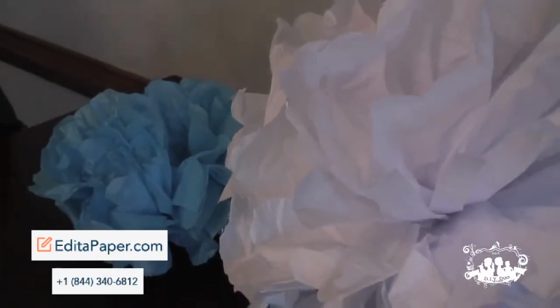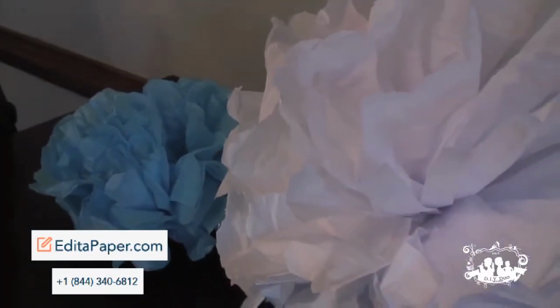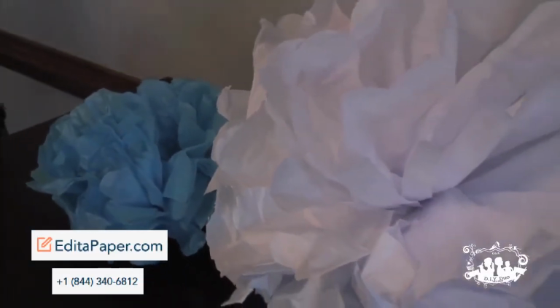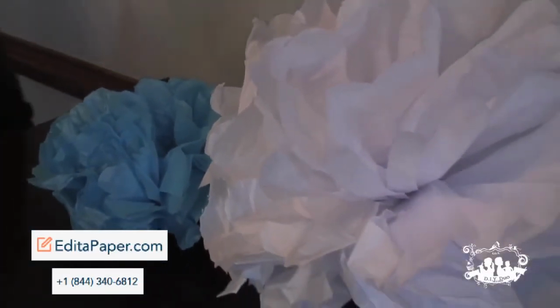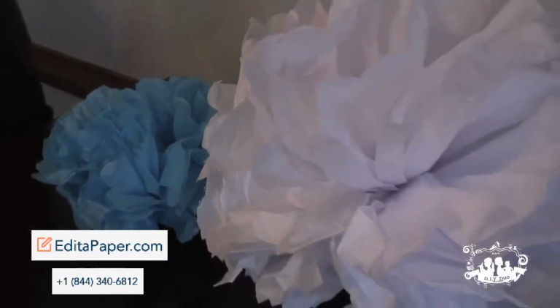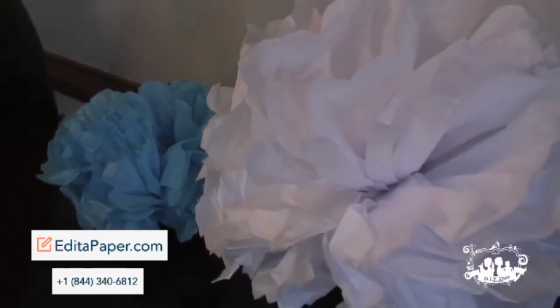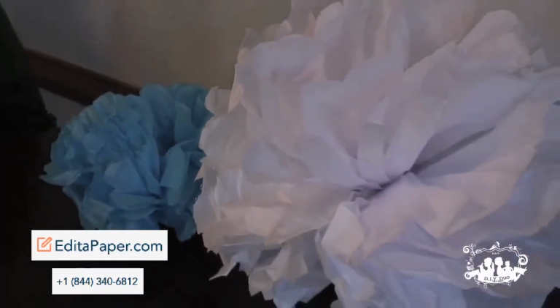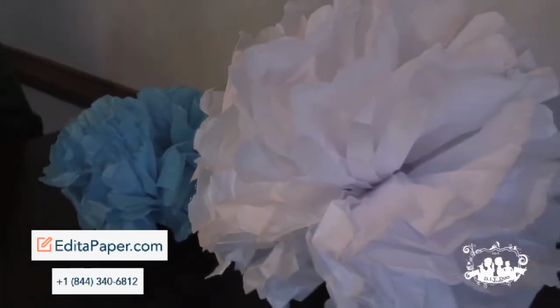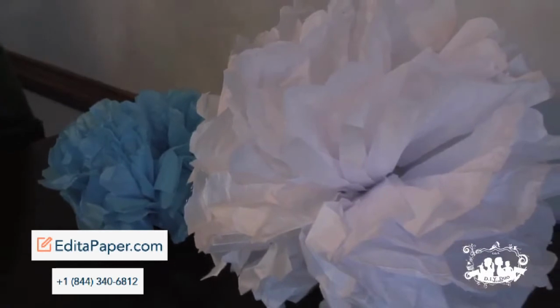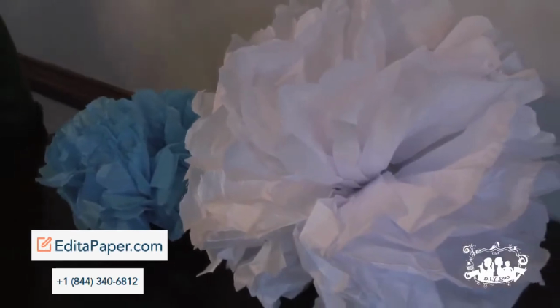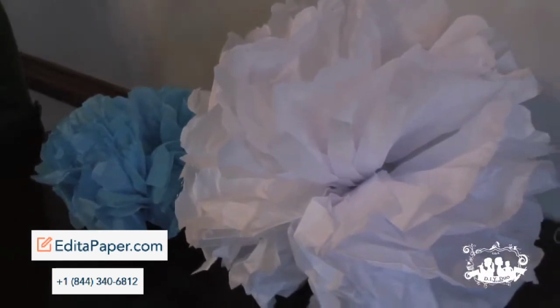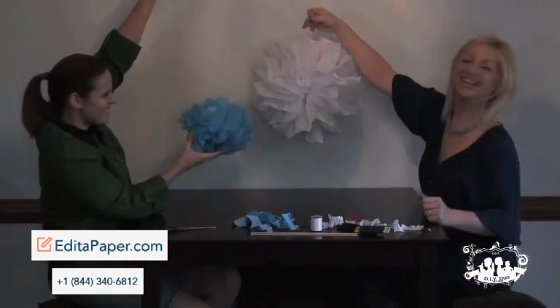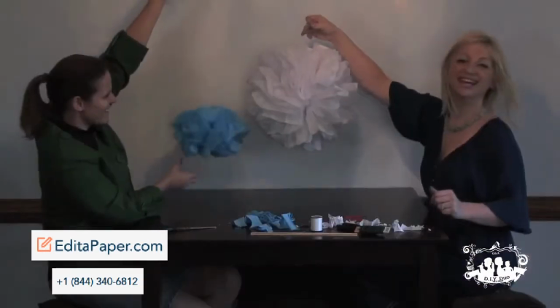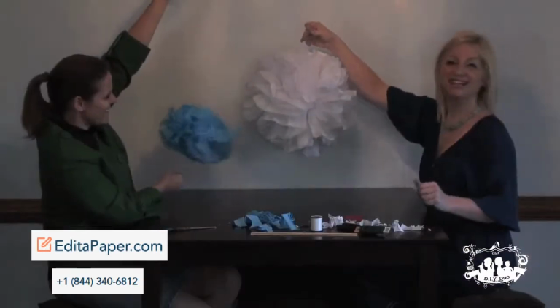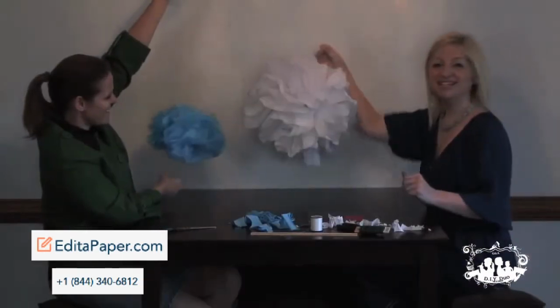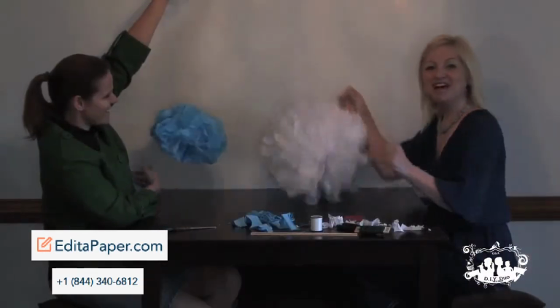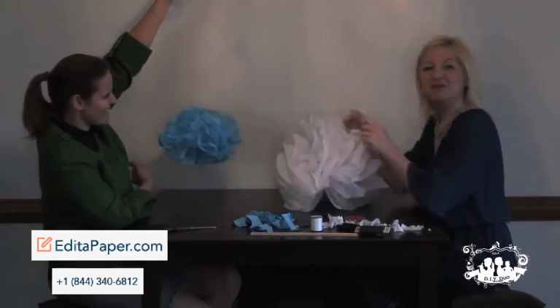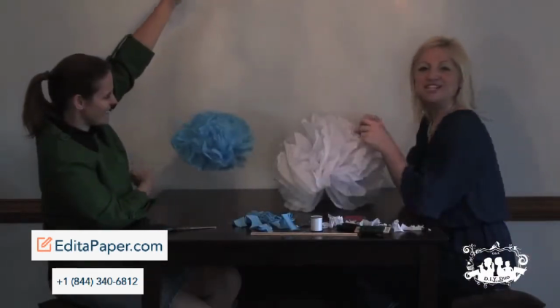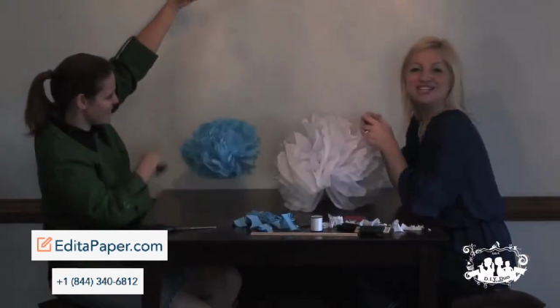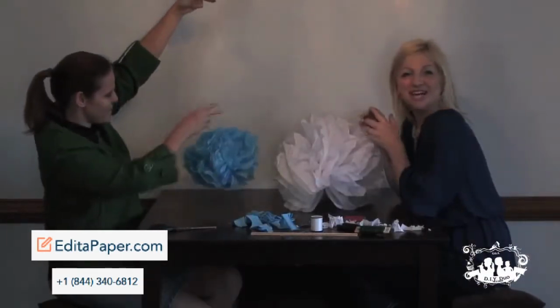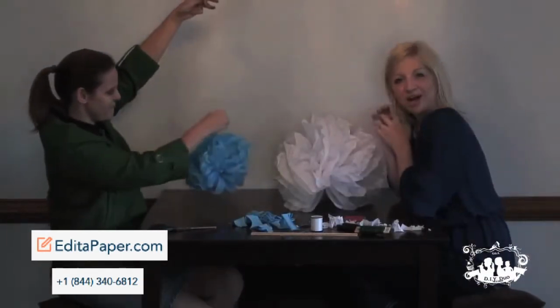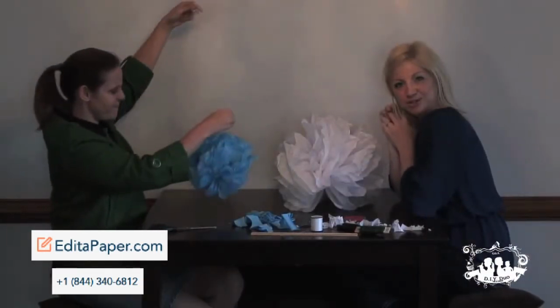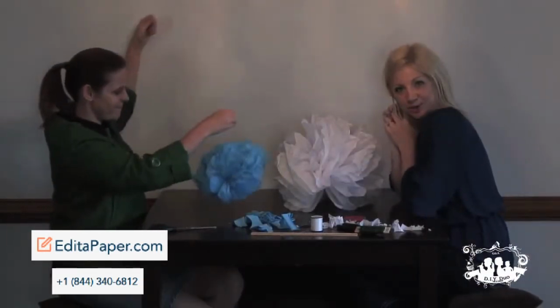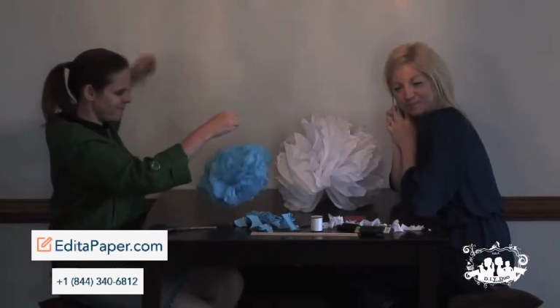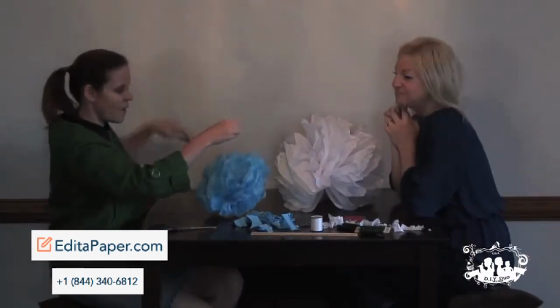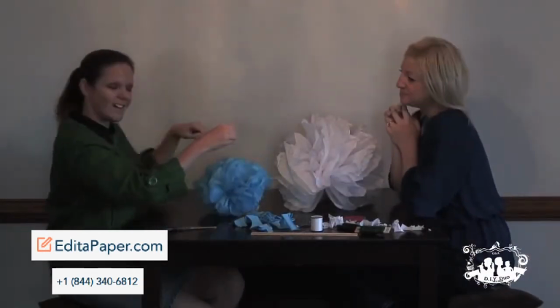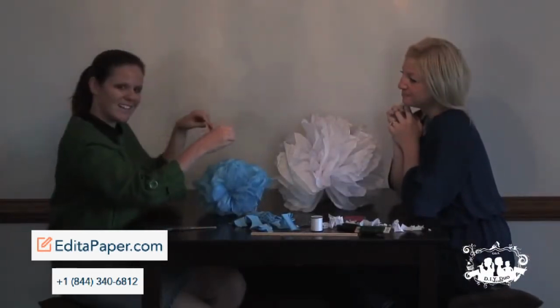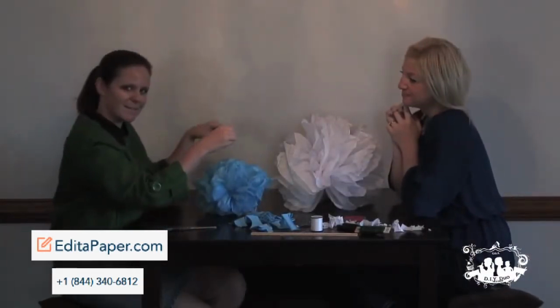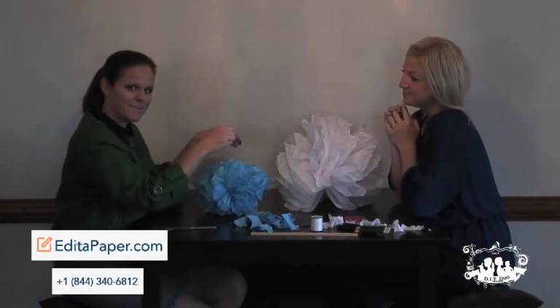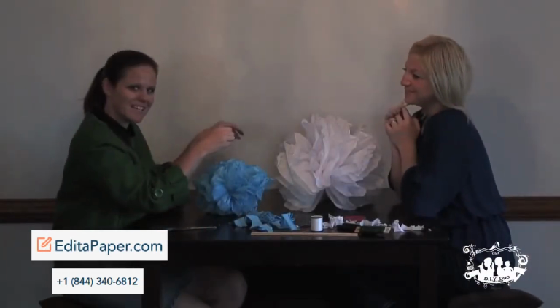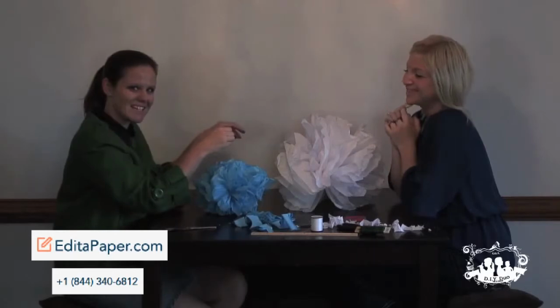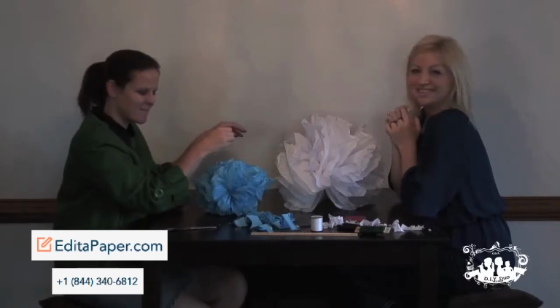Super simple, super cute. Thanks a lot for watching the DIY Duo on a Dime. See you next time. Bye.